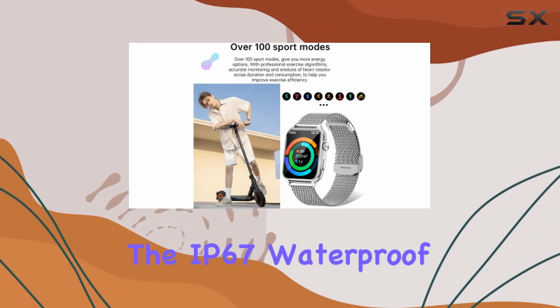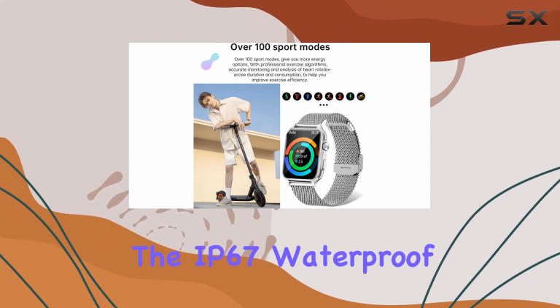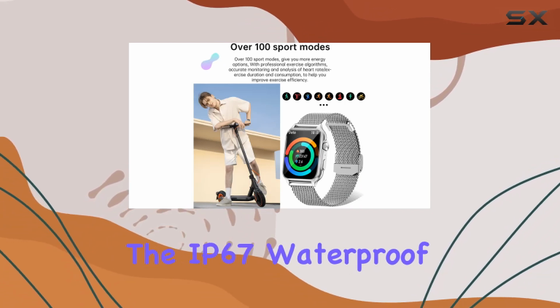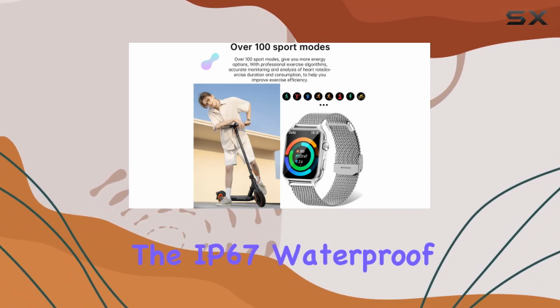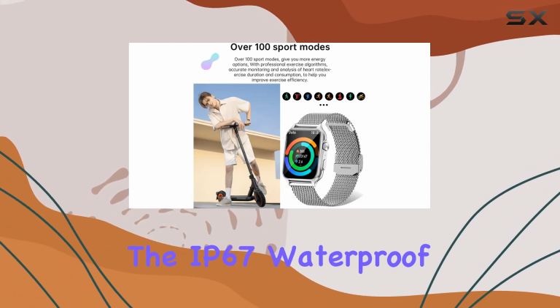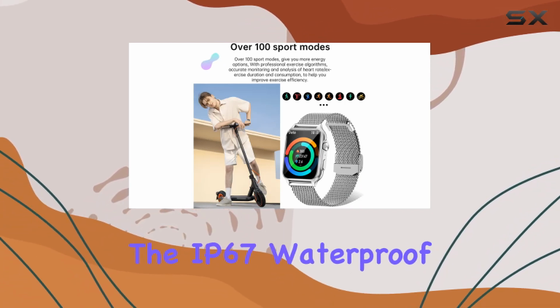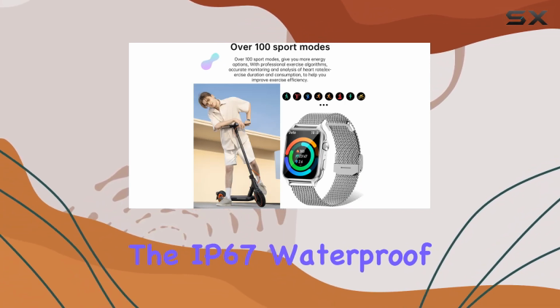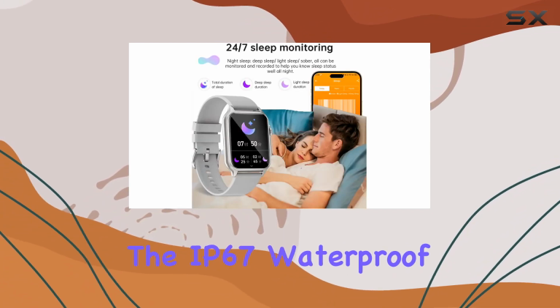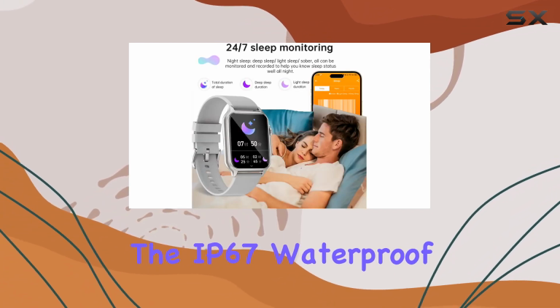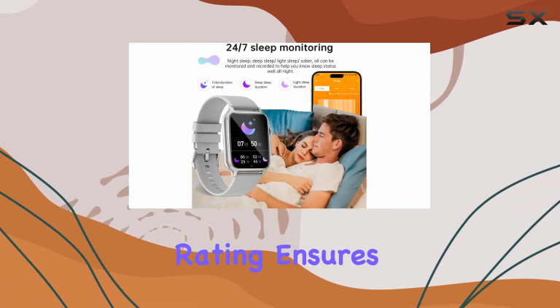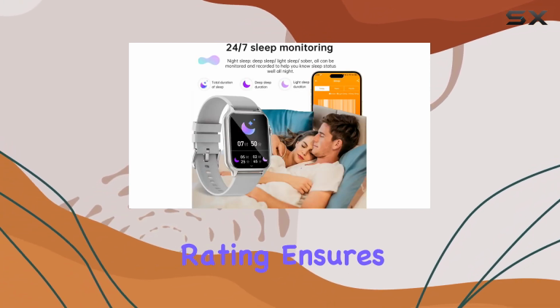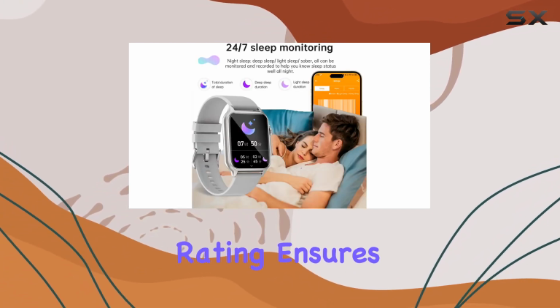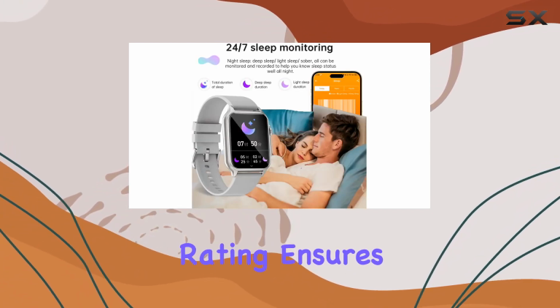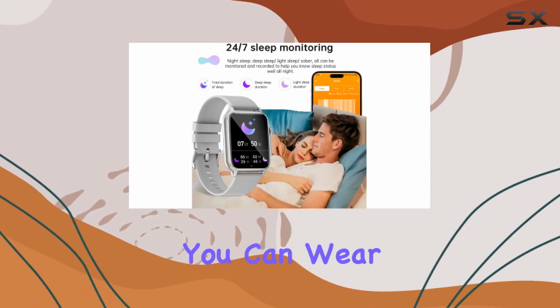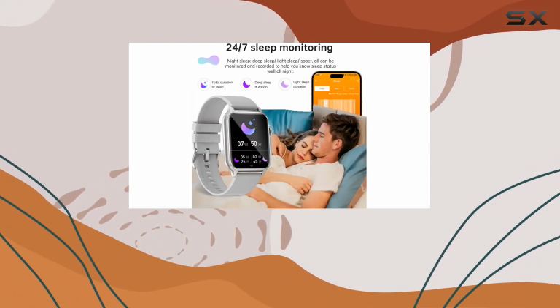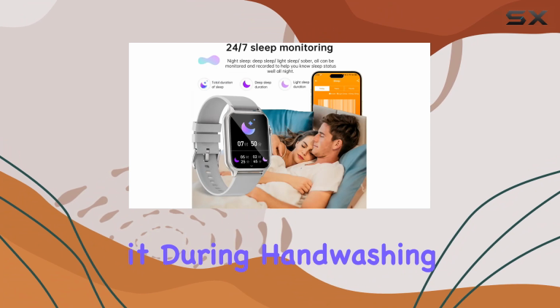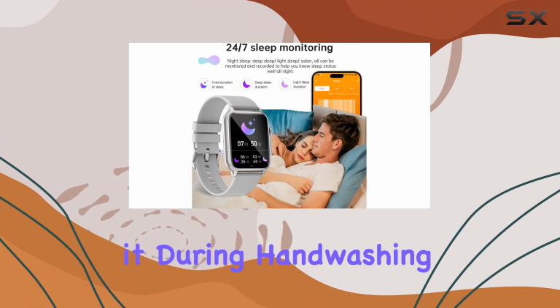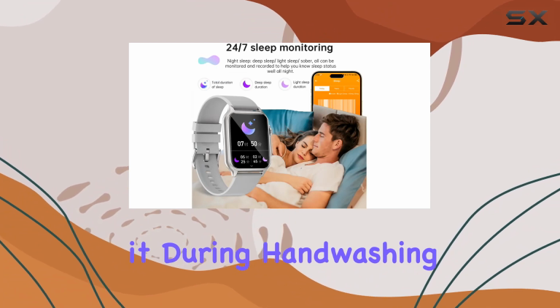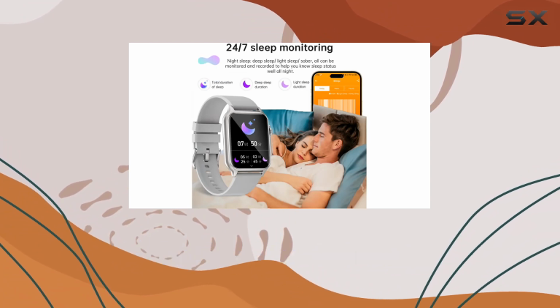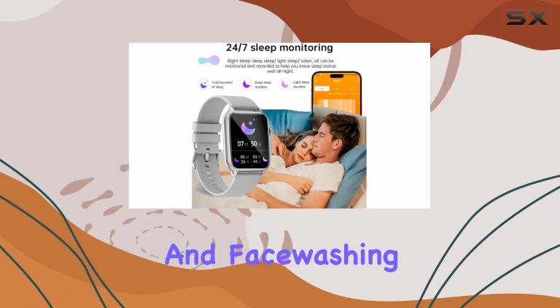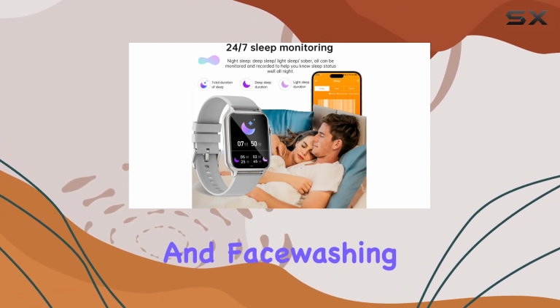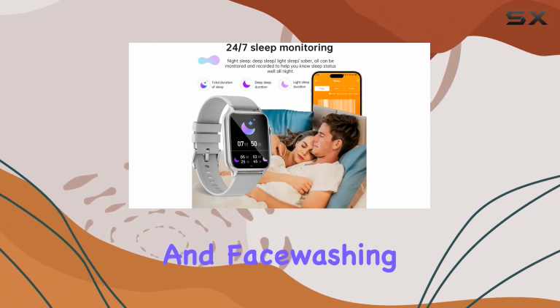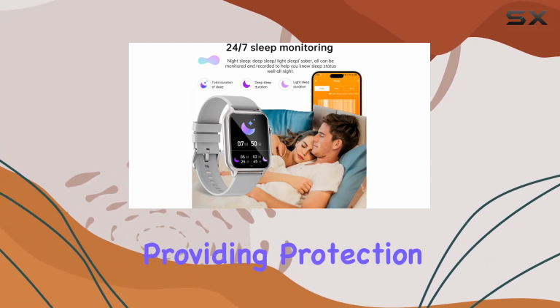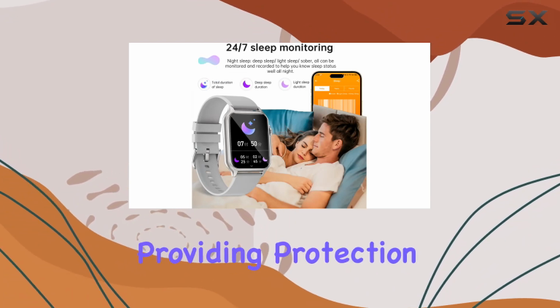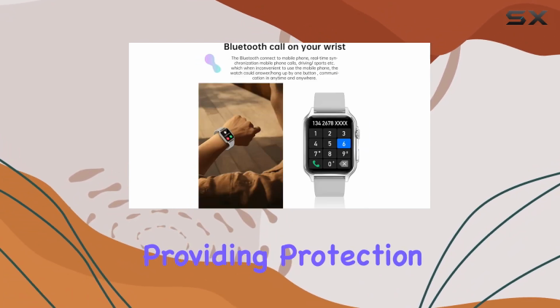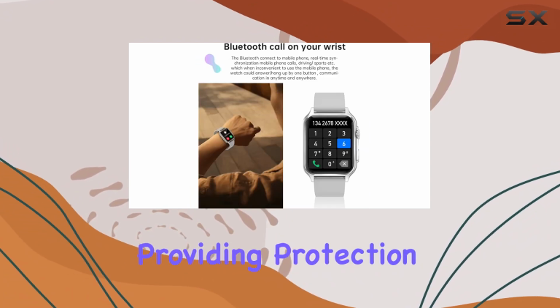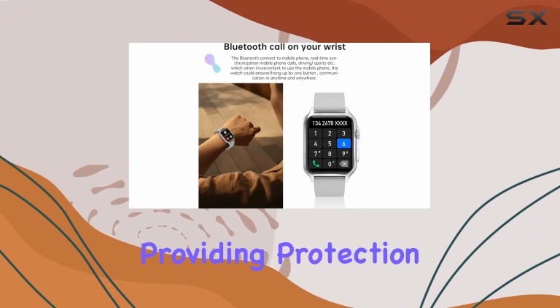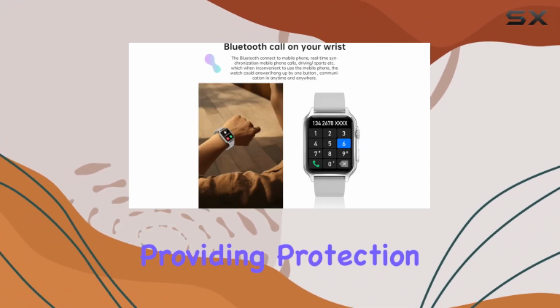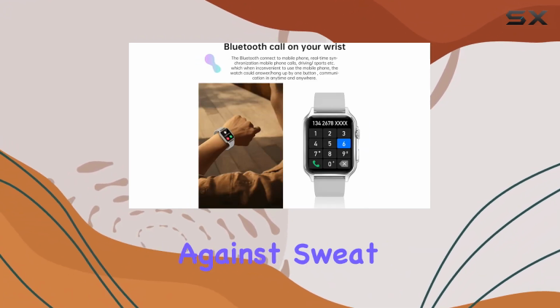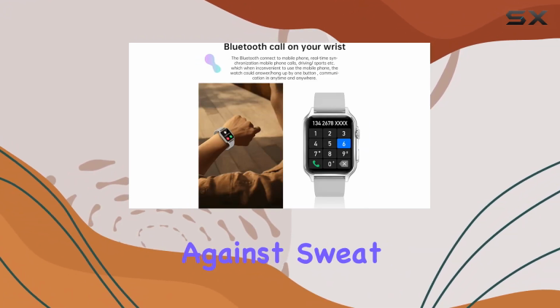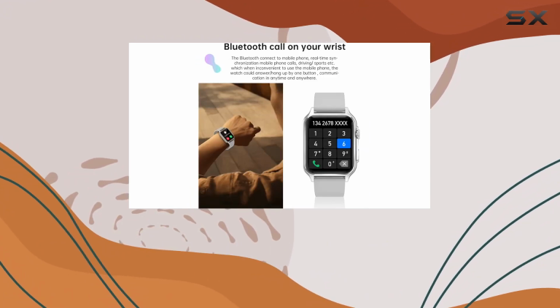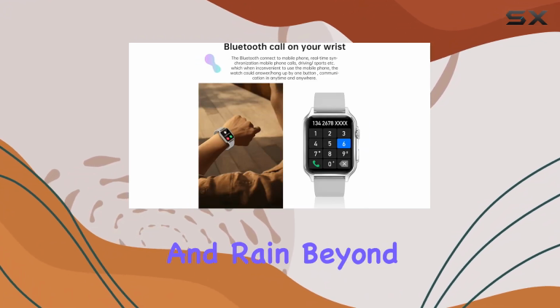The IP67 waterproof rating ensures you can wear it during handwashing and face washing, providing protection against sweat and rain.